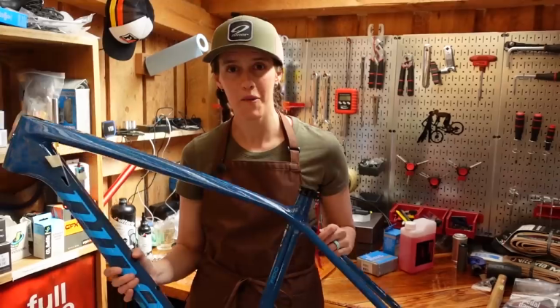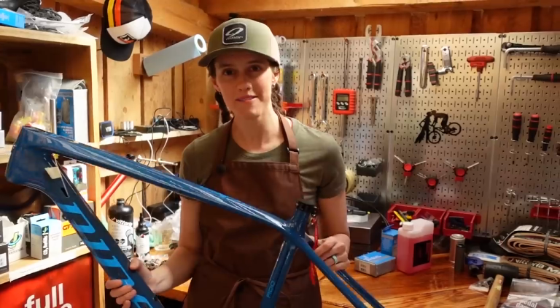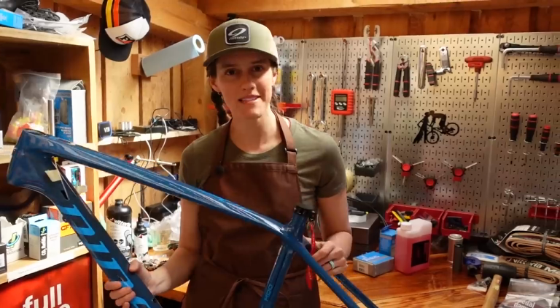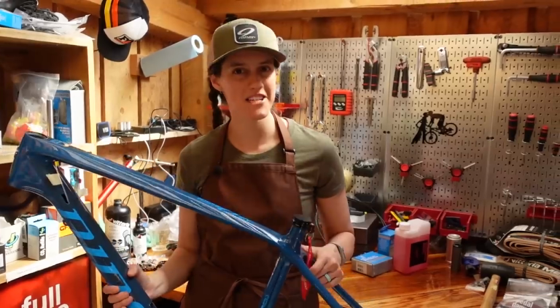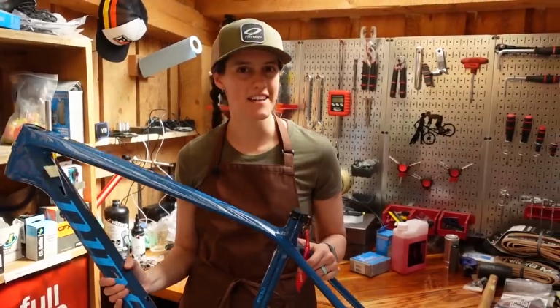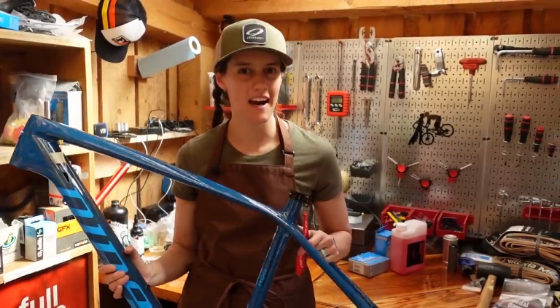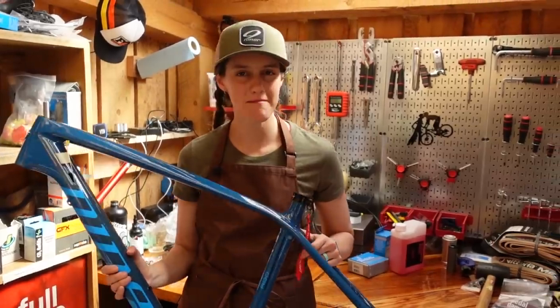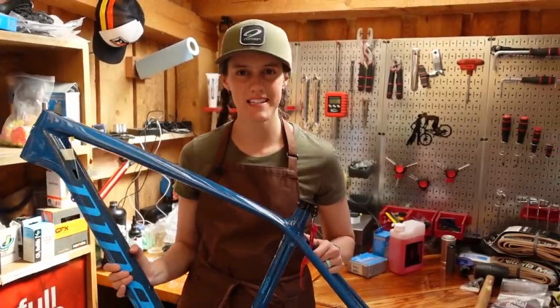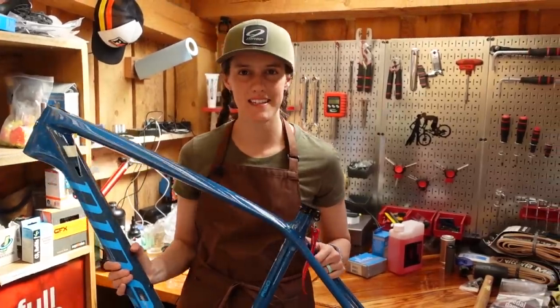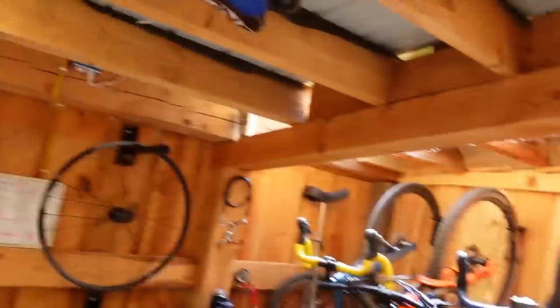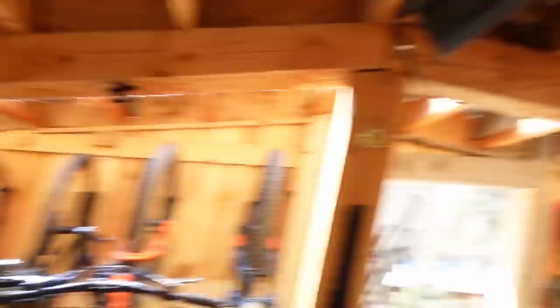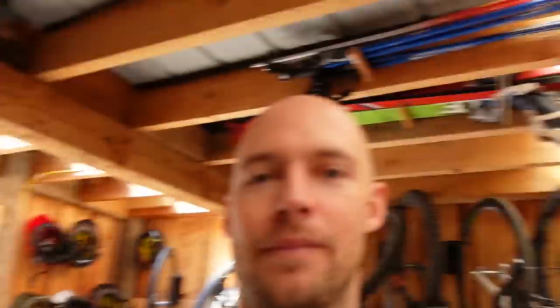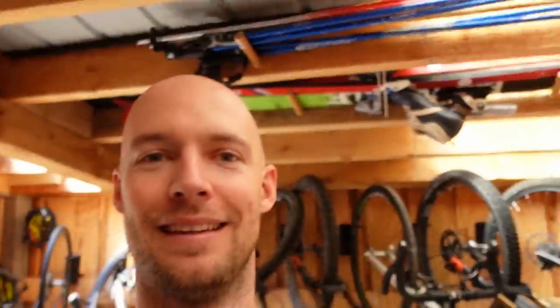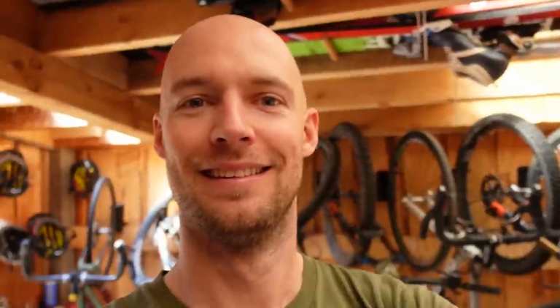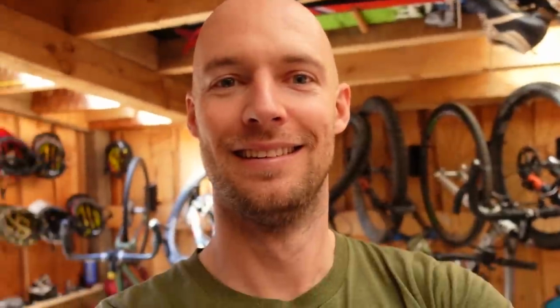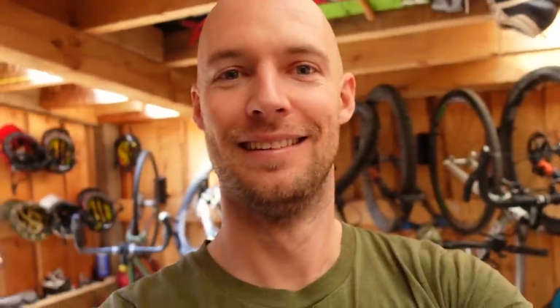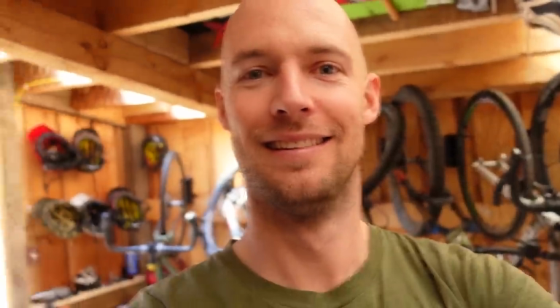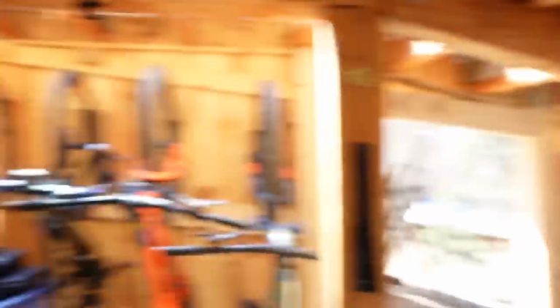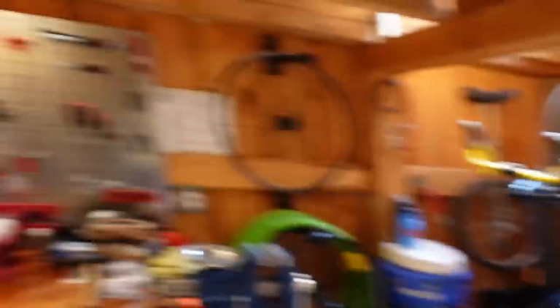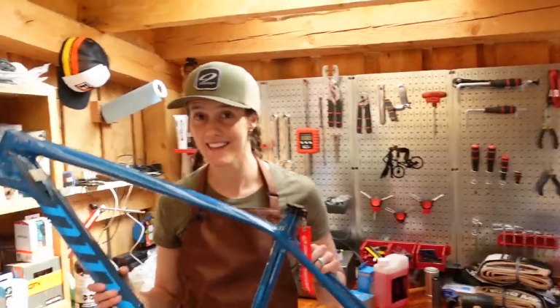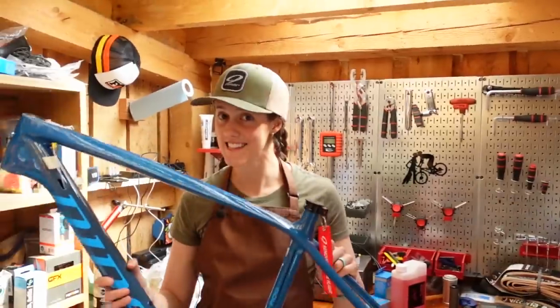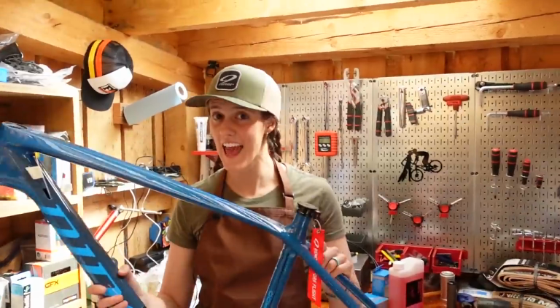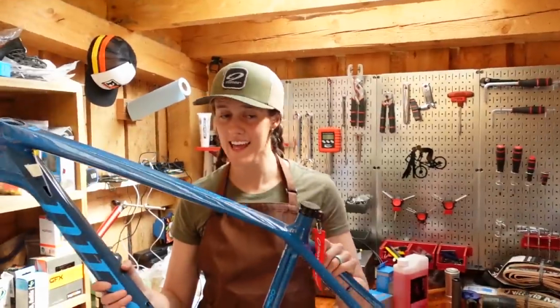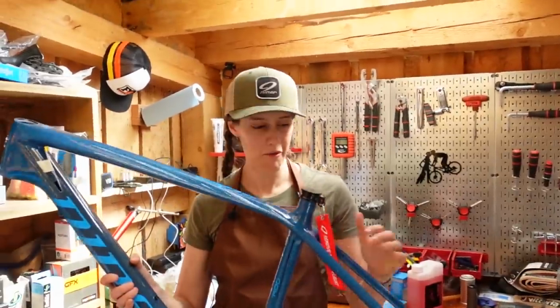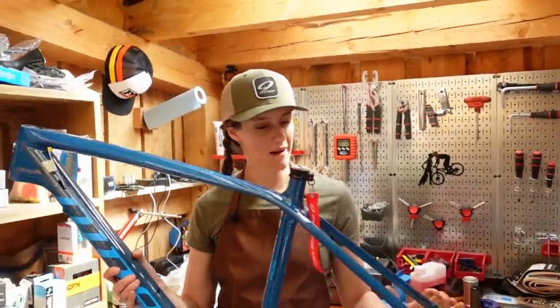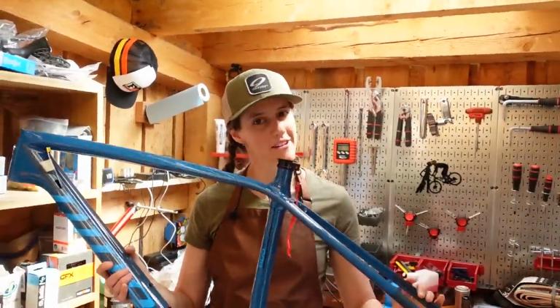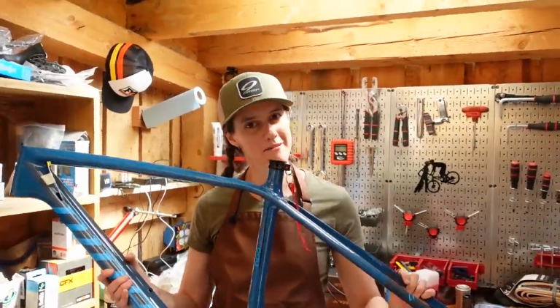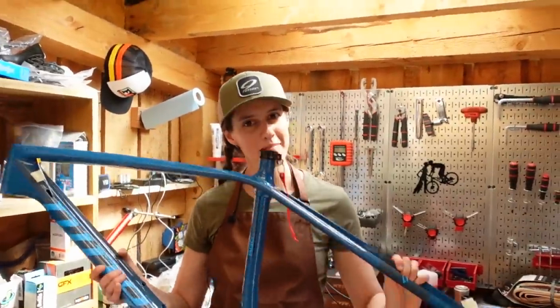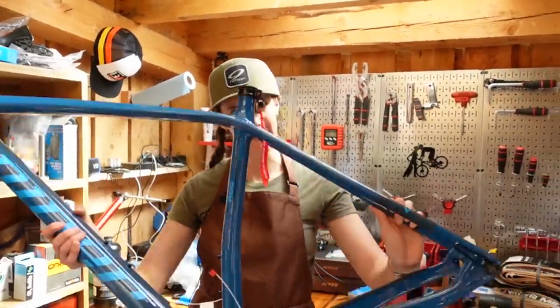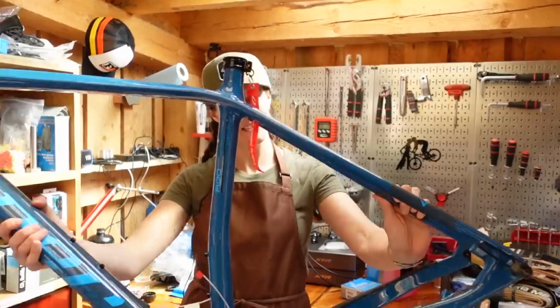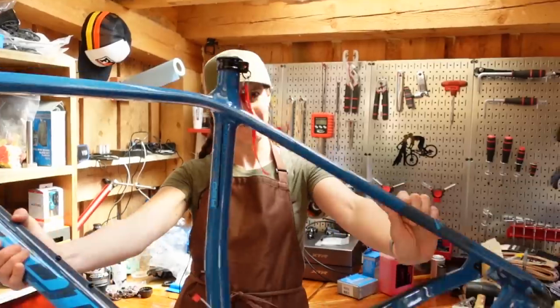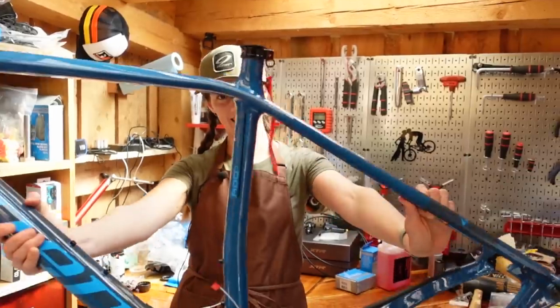Welcome to The Shed. I'm Syd, Mackie's on the camera, and today we are going to be building a bike.